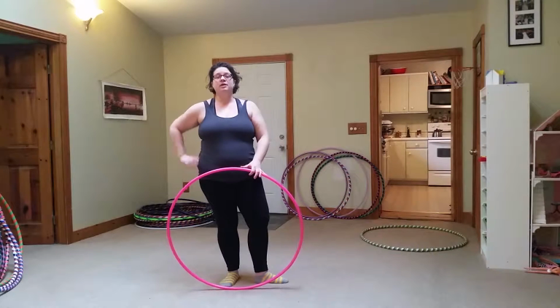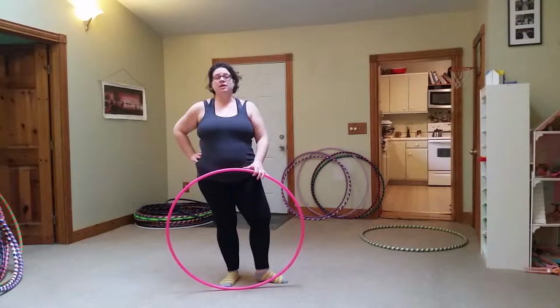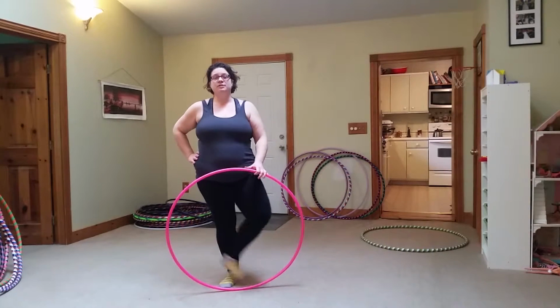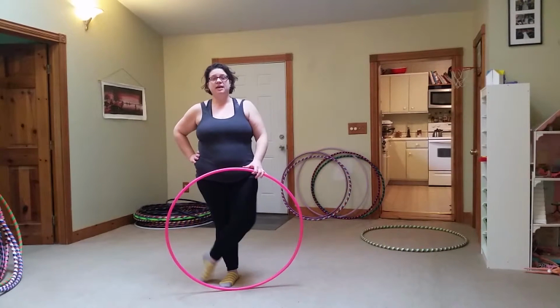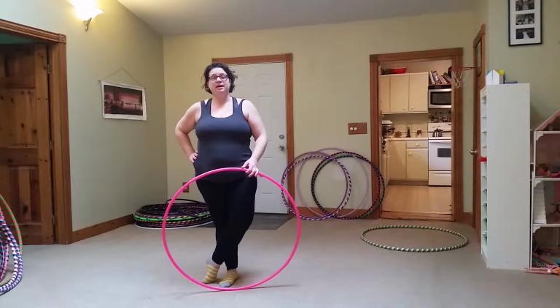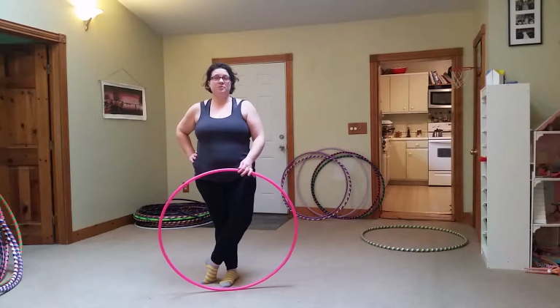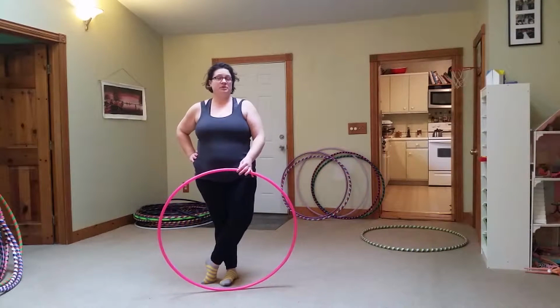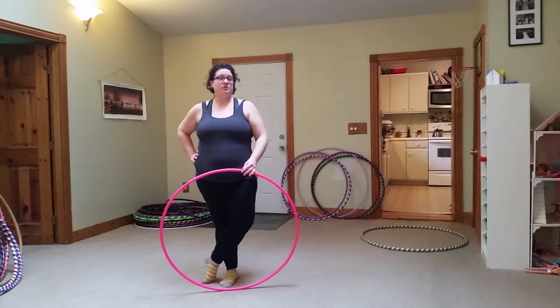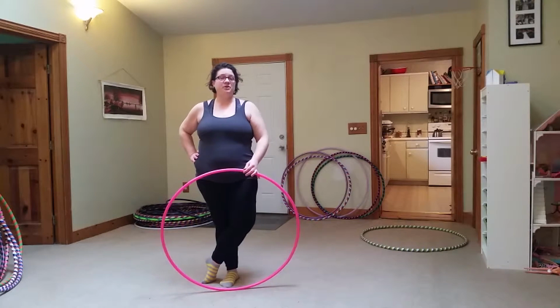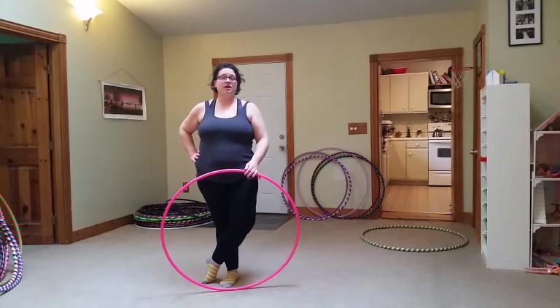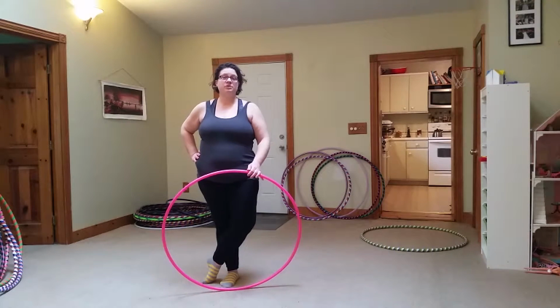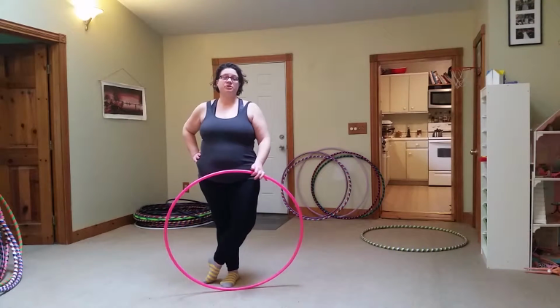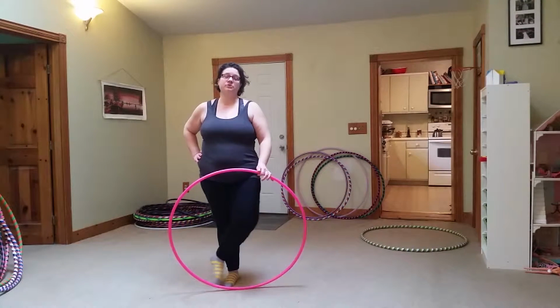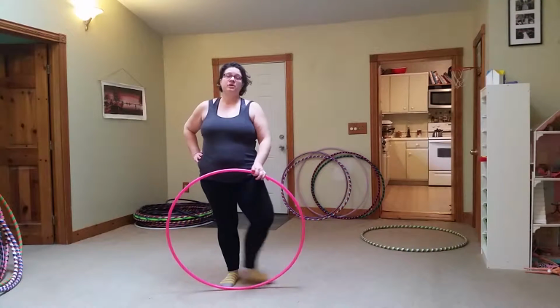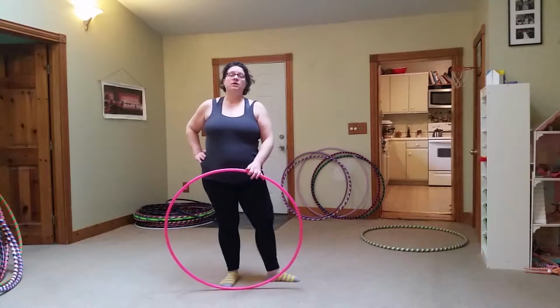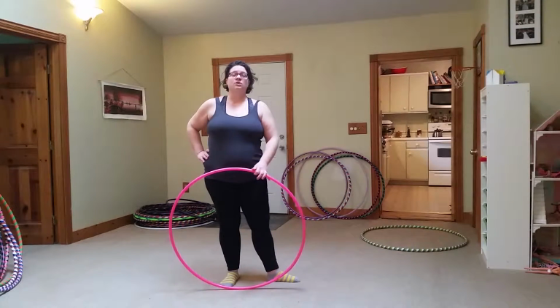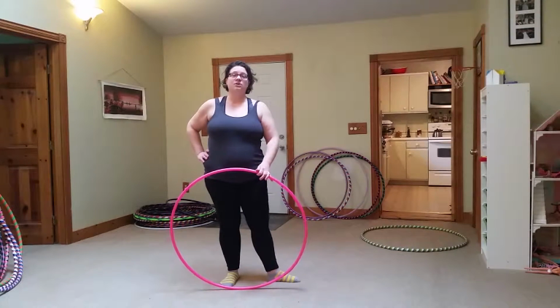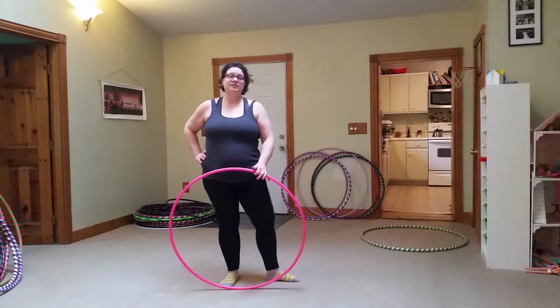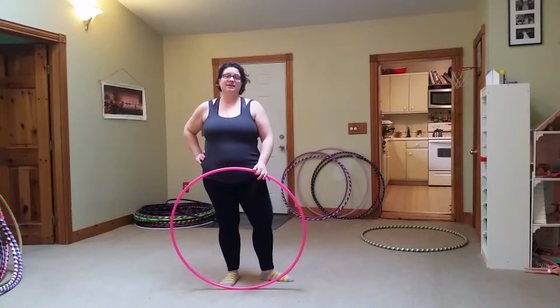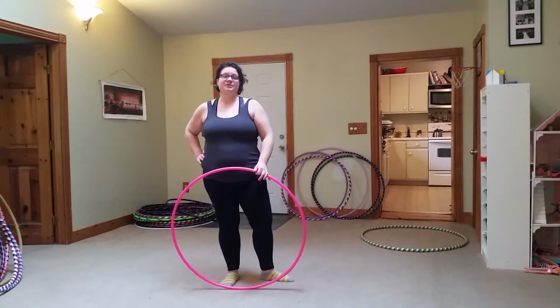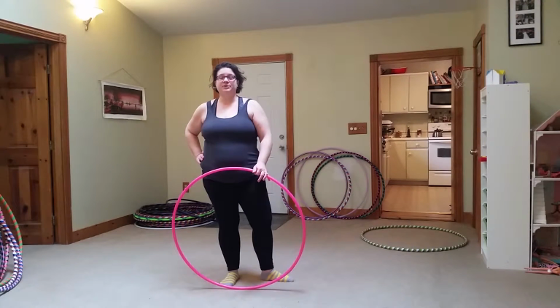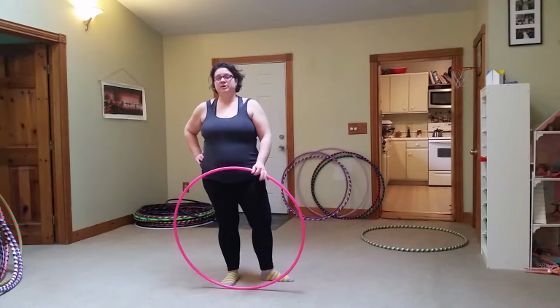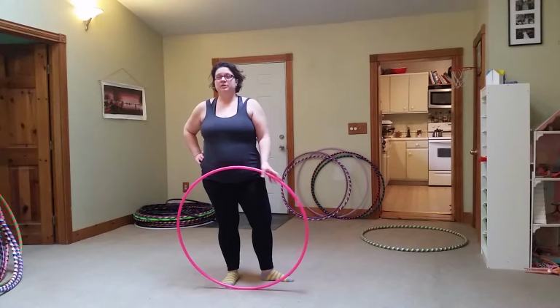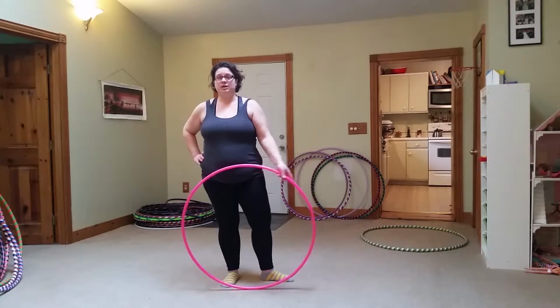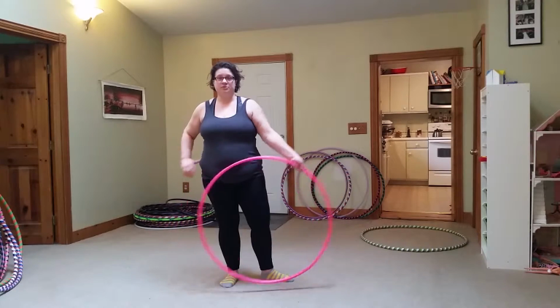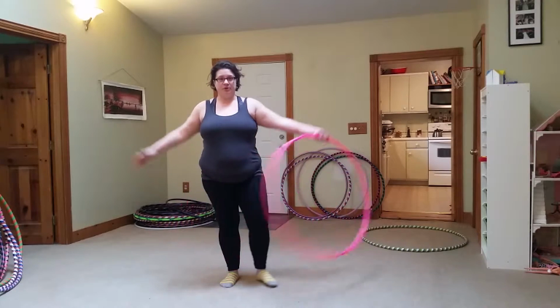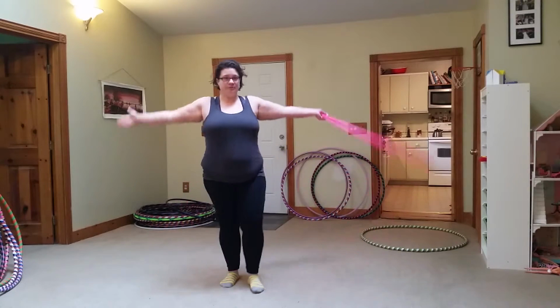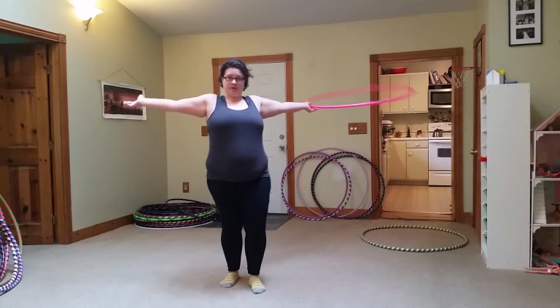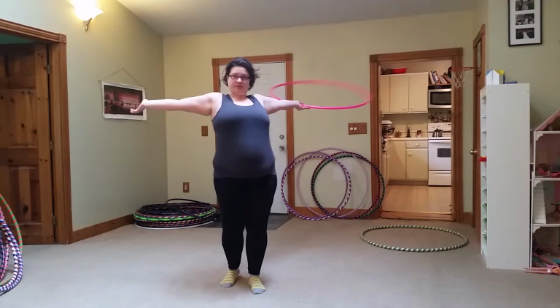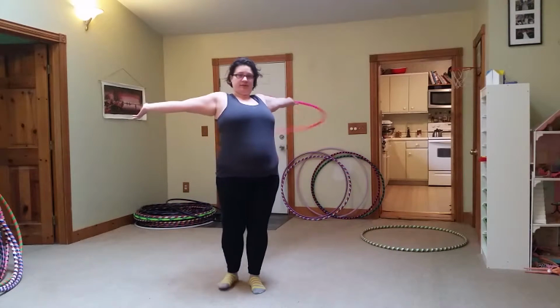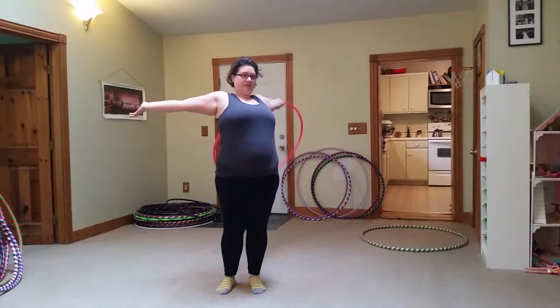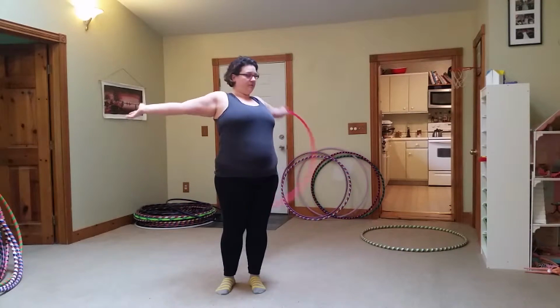Today I'm going to show you how to do a horizontal chest roll that looks like this.